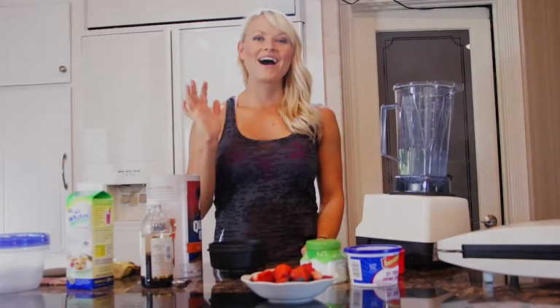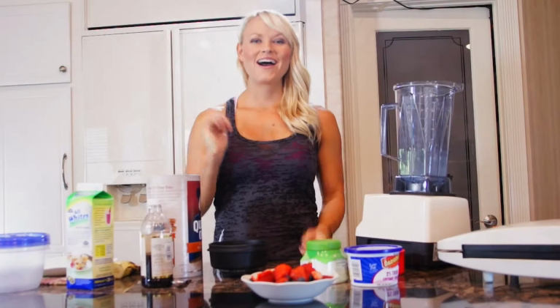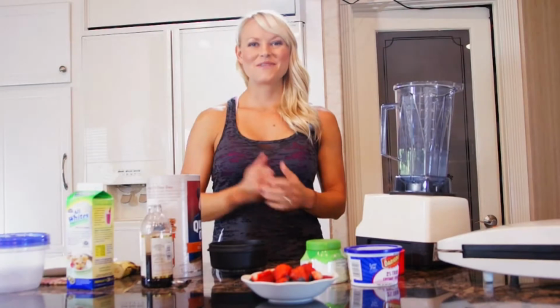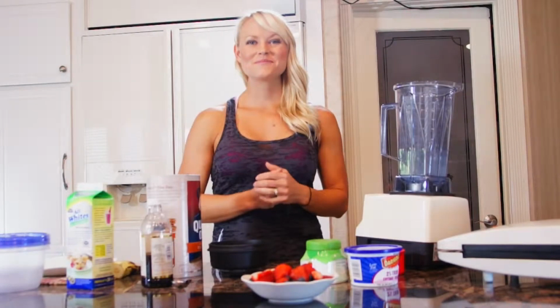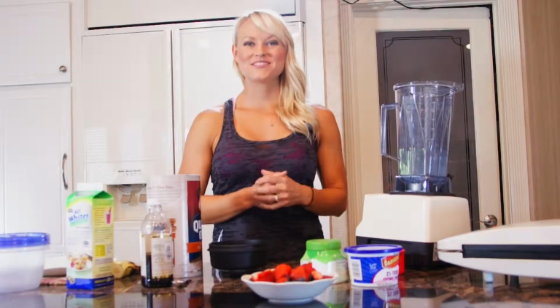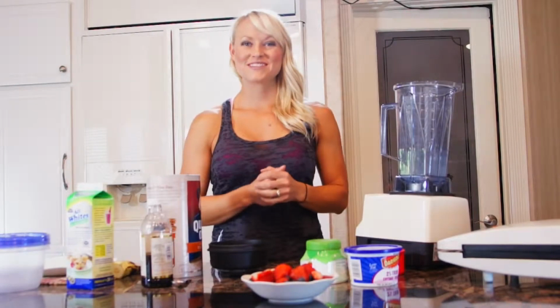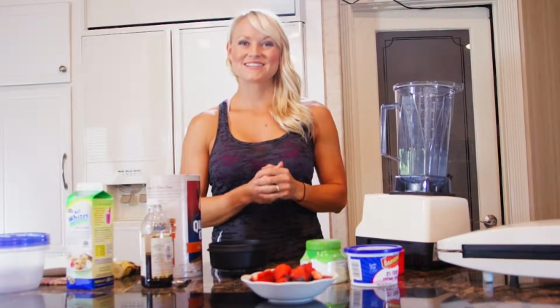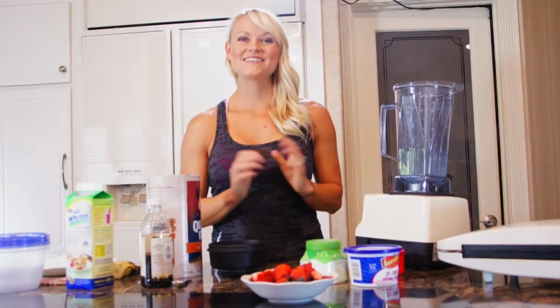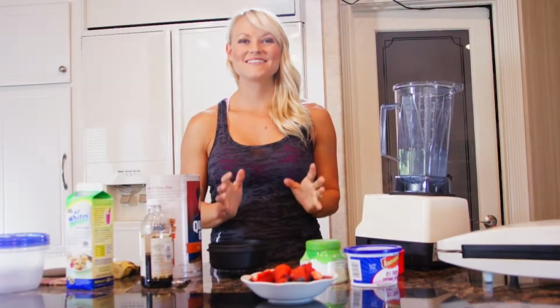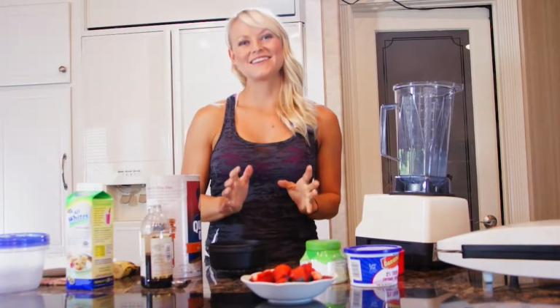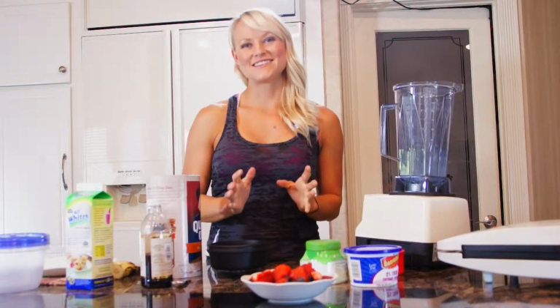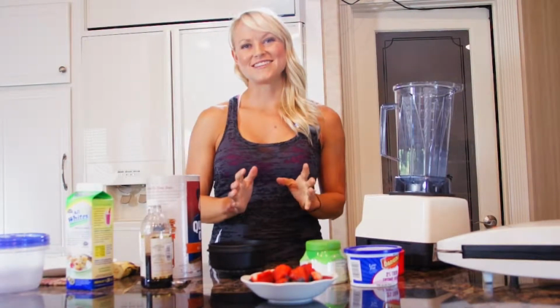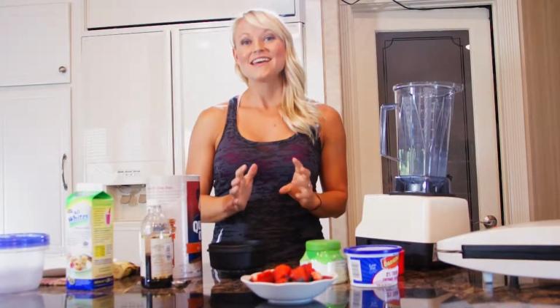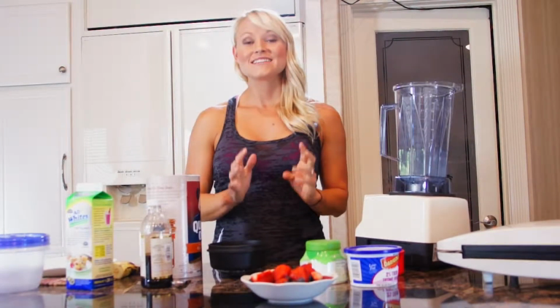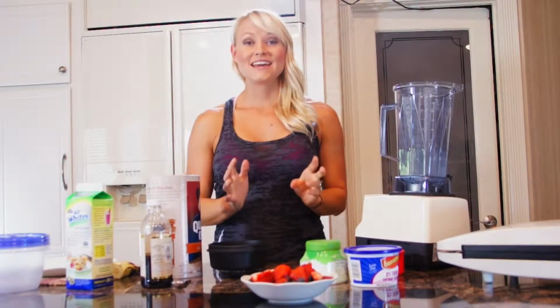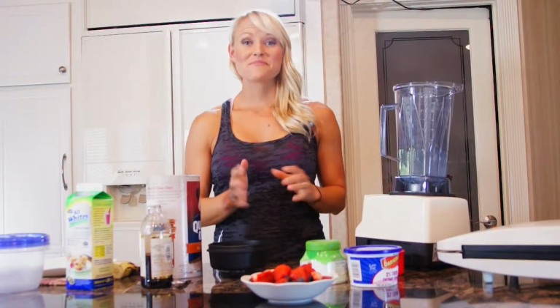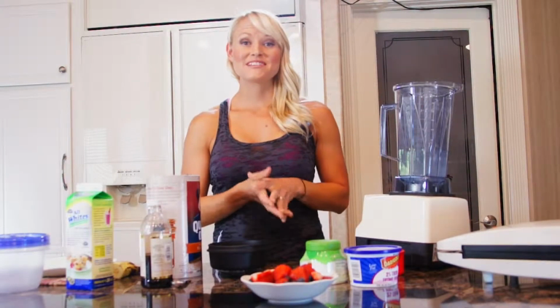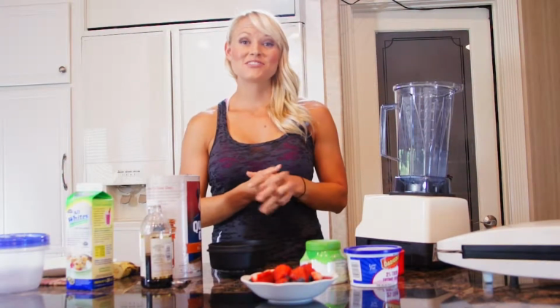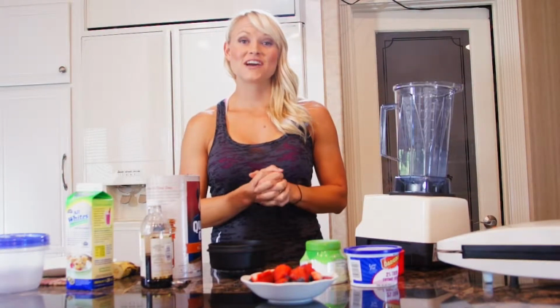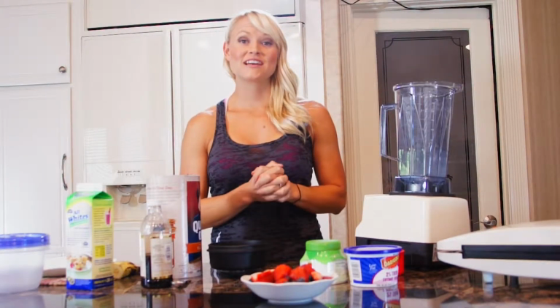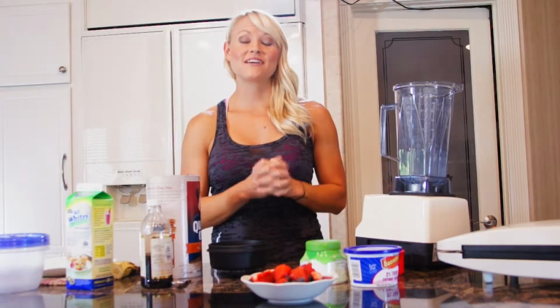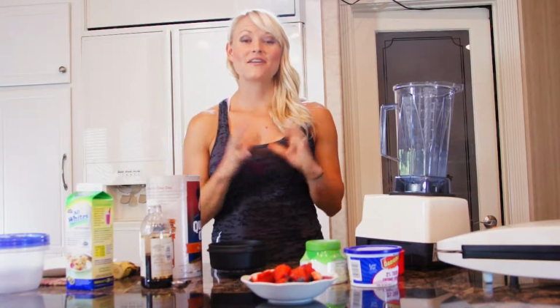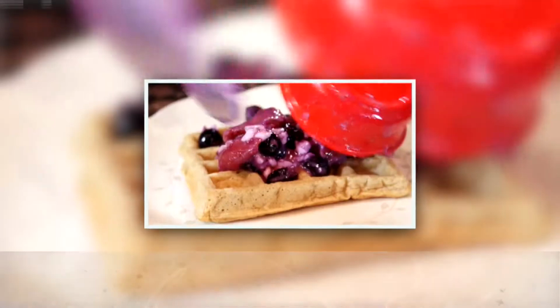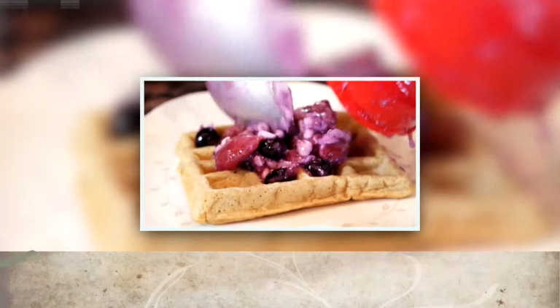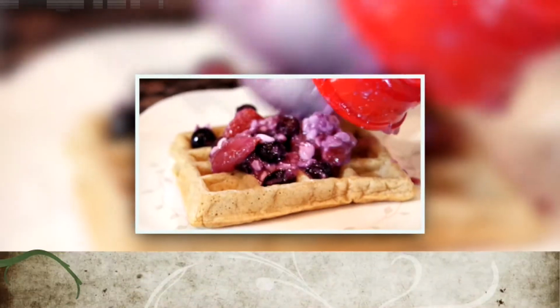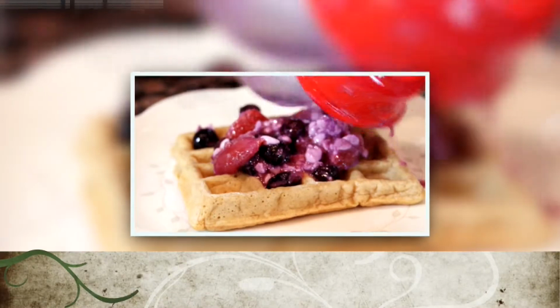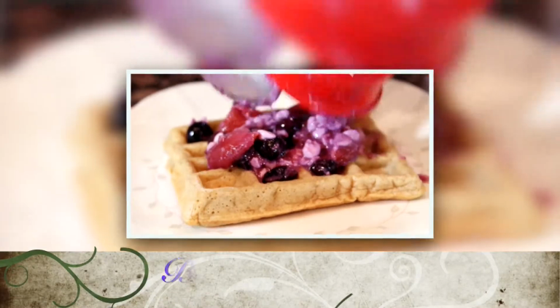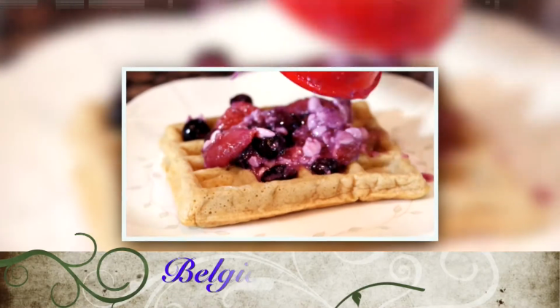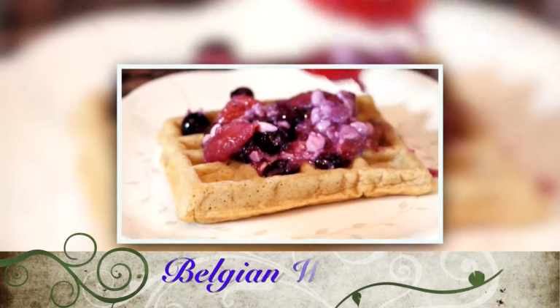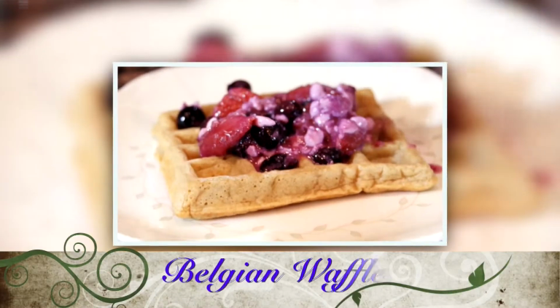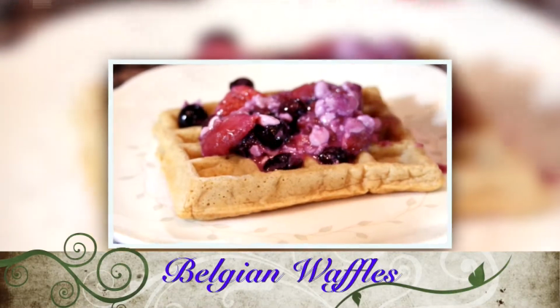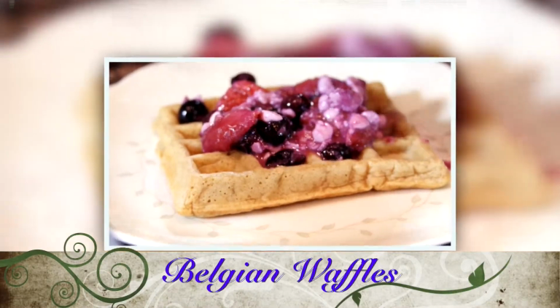Hi, welcome to Jessica's Cleaner, Leaner Kitchen. Today I'm going to teach you guys how to make a healthy Belgian waffle recipe.